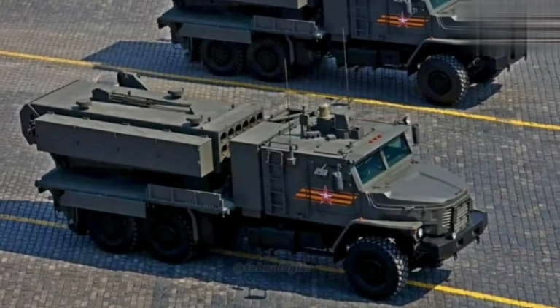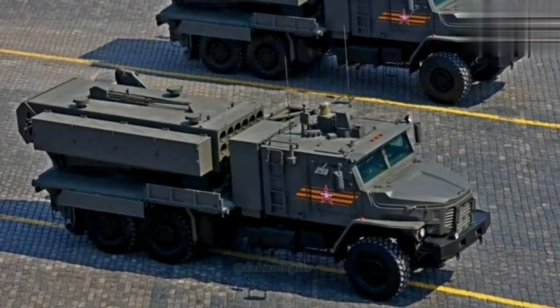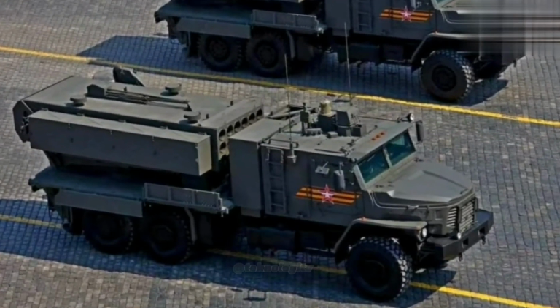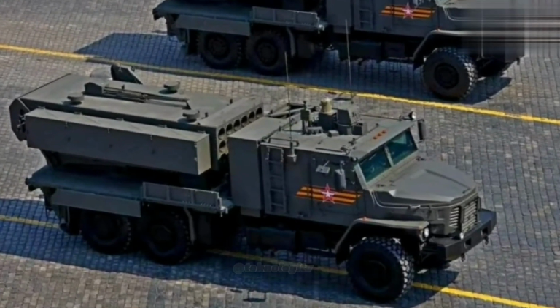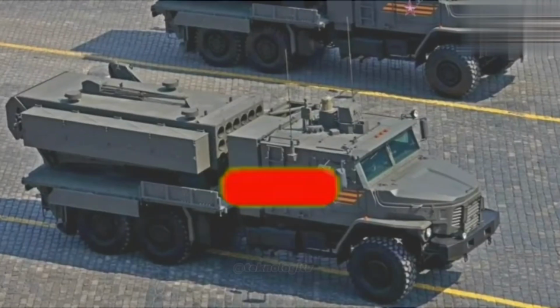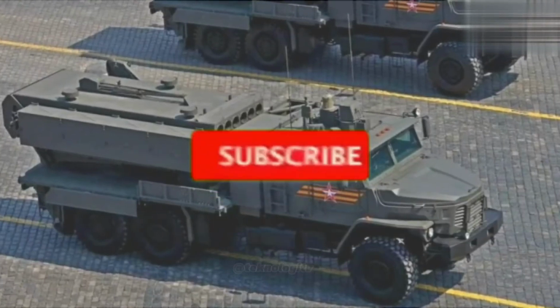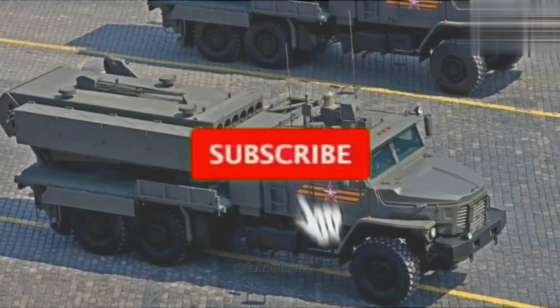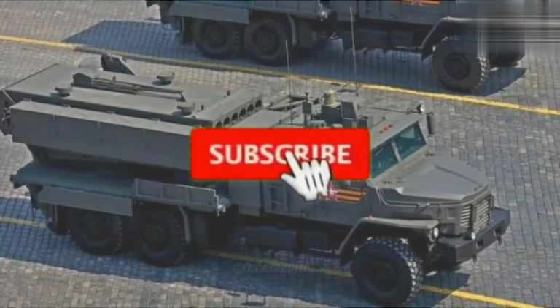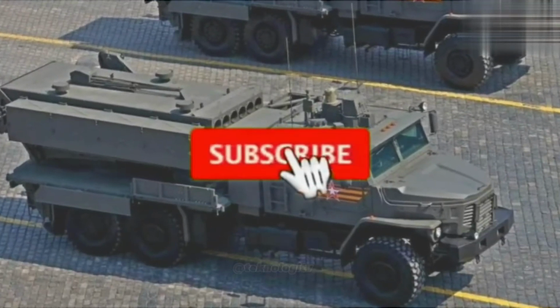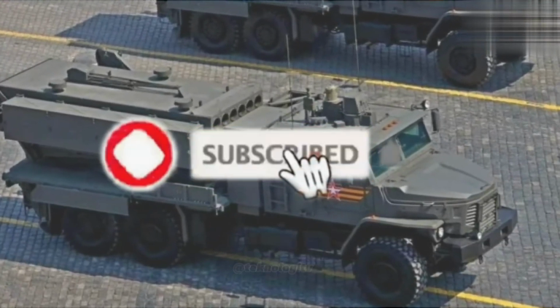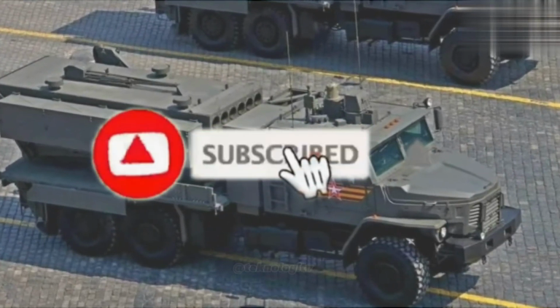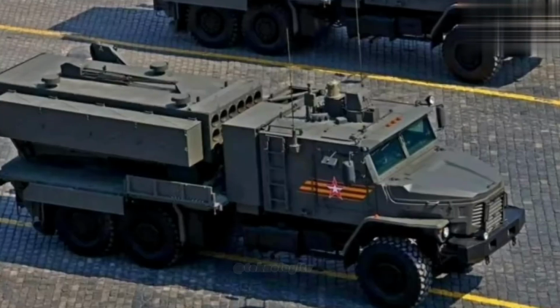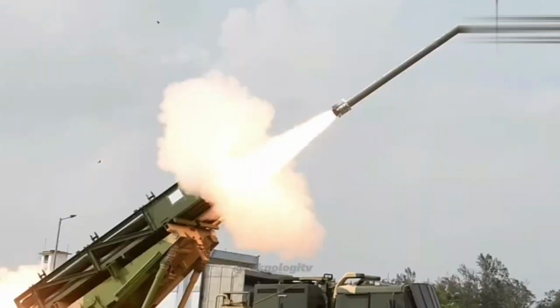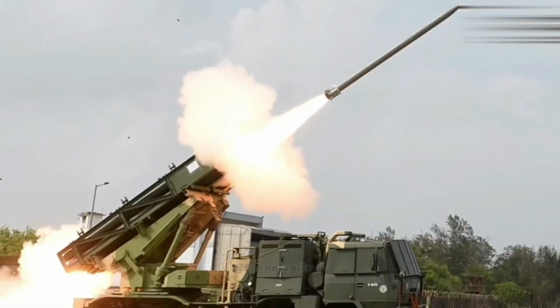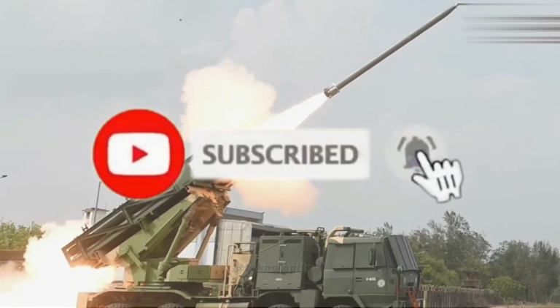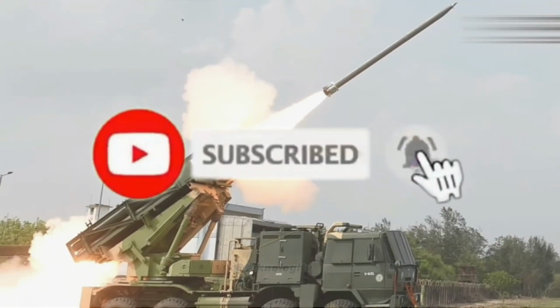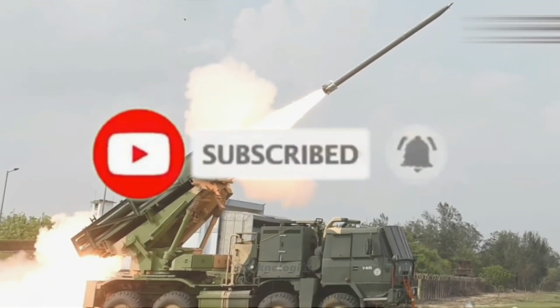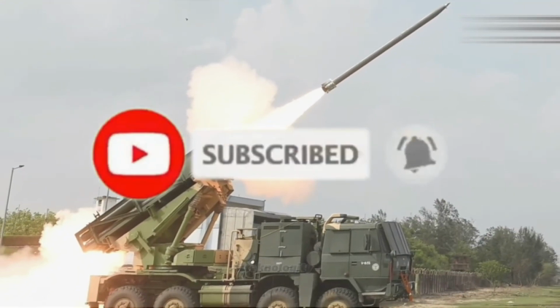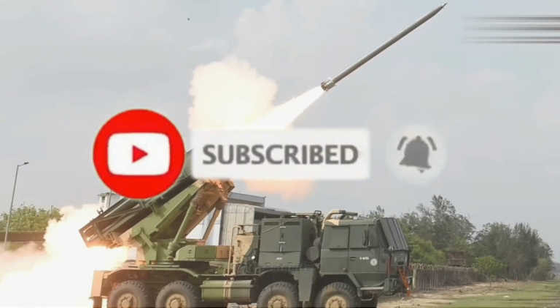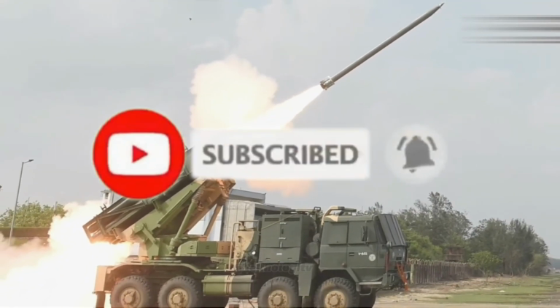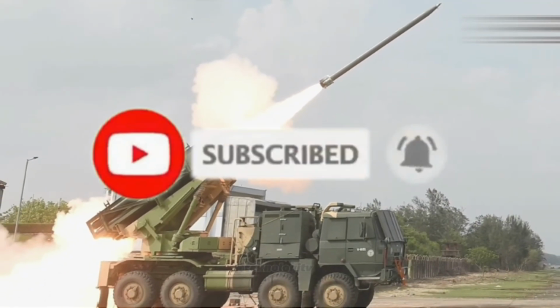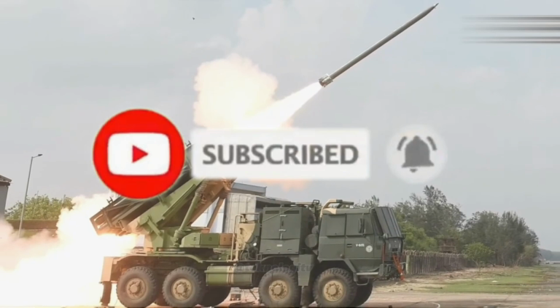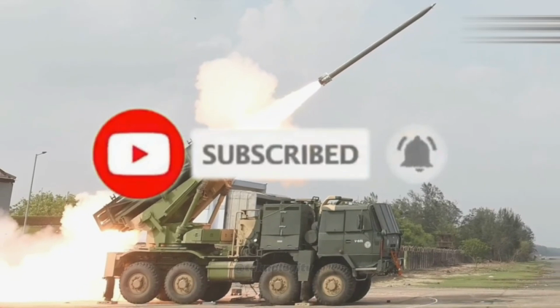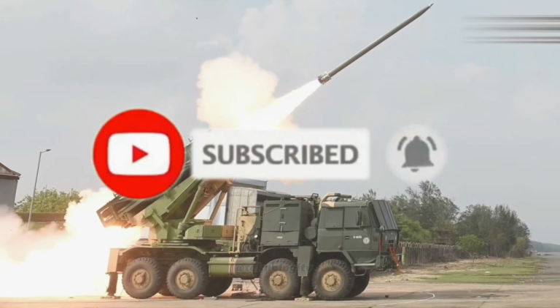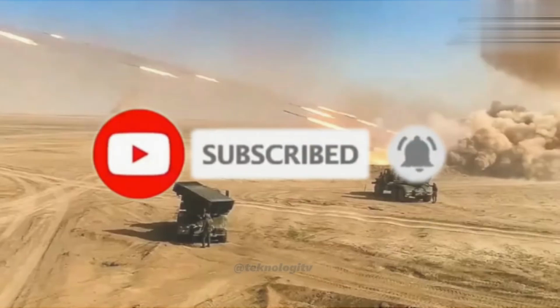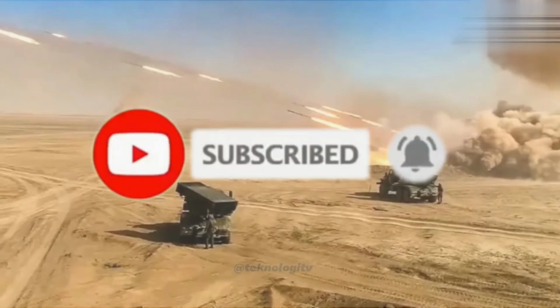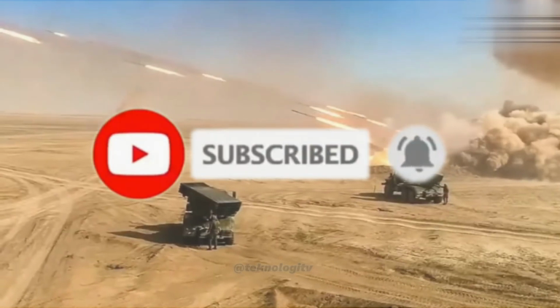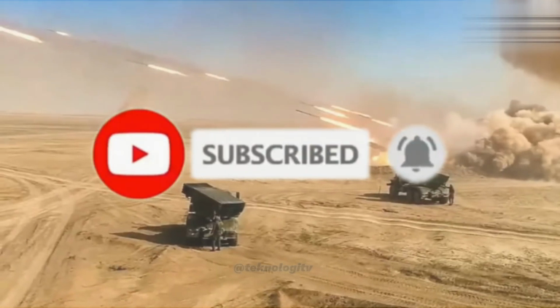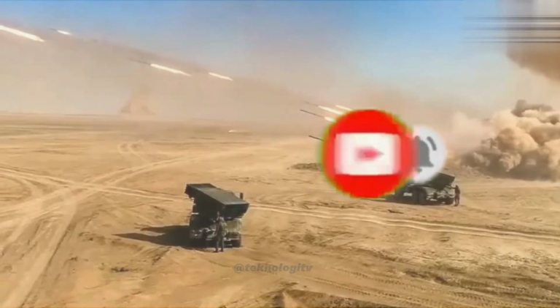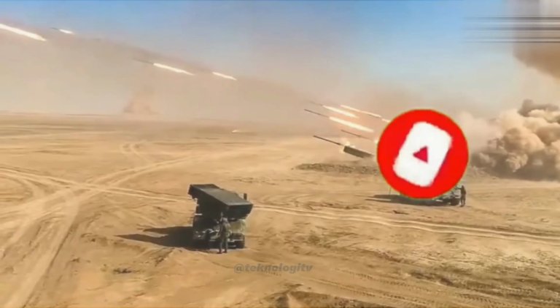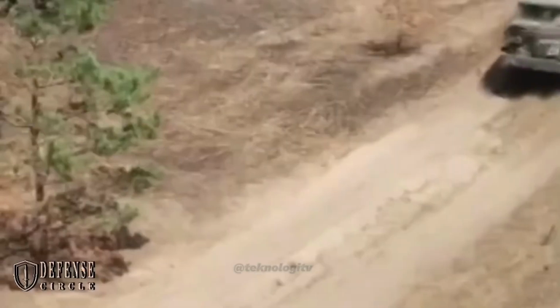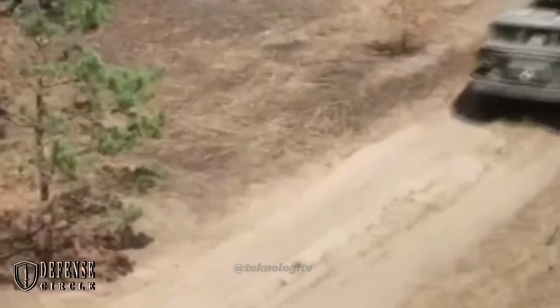Sebelum lanjut pada nomor 1, silakan subscribe dan aktifkan loncengnya agar tidak ketinggalan informasi selanjutnya.